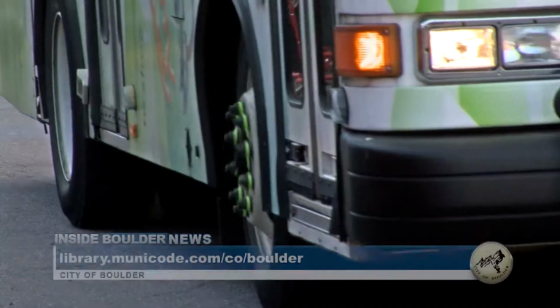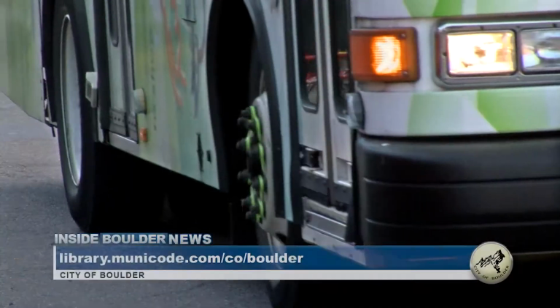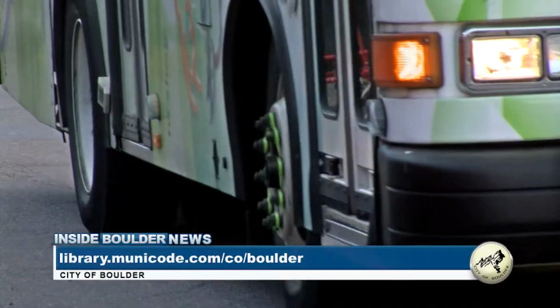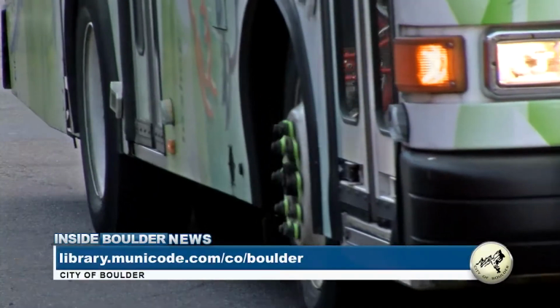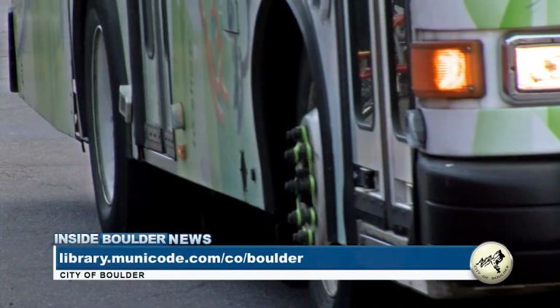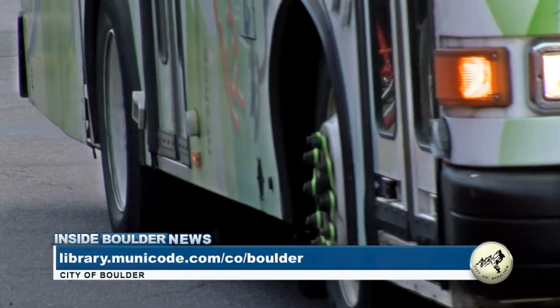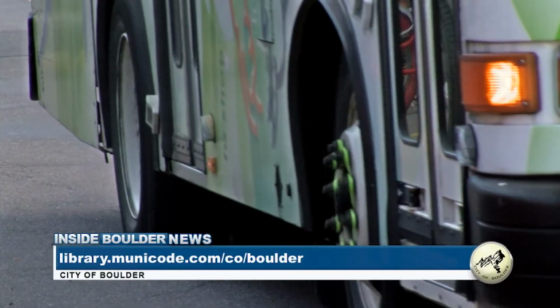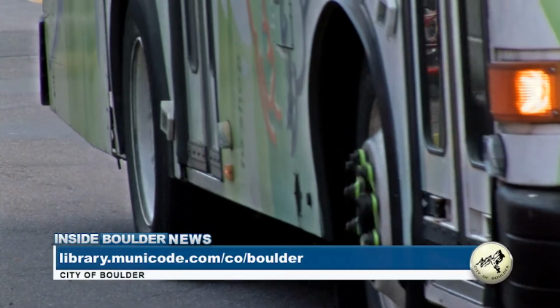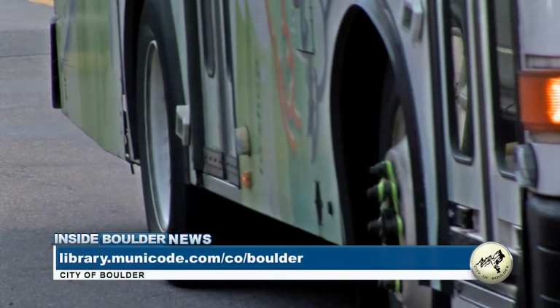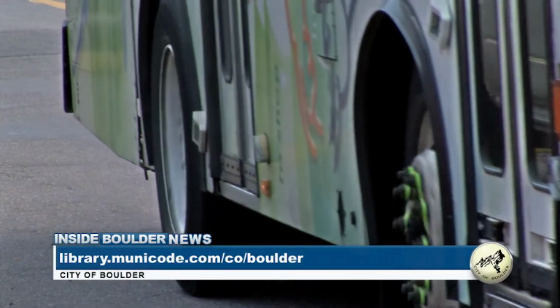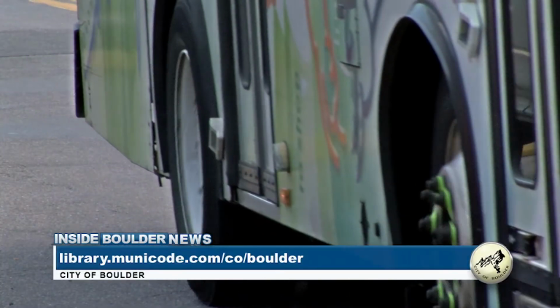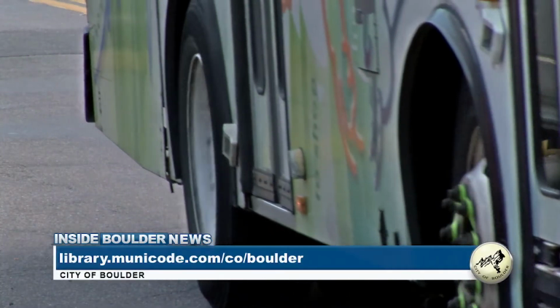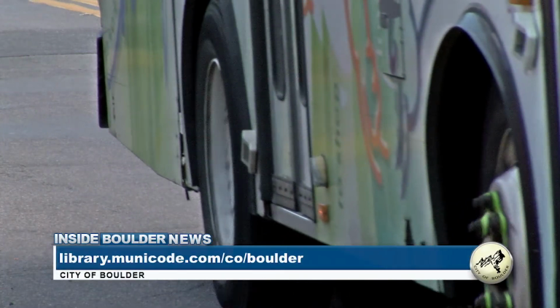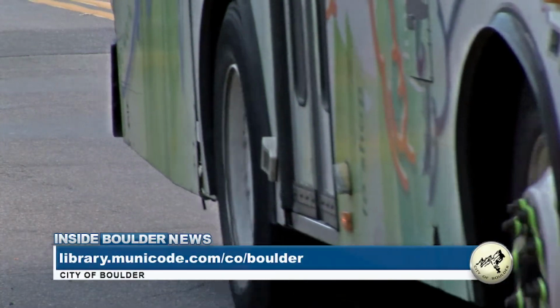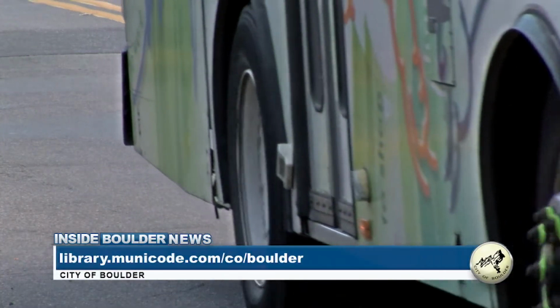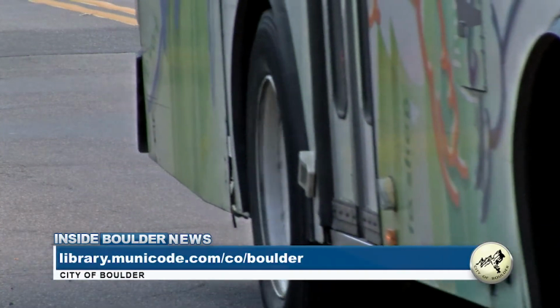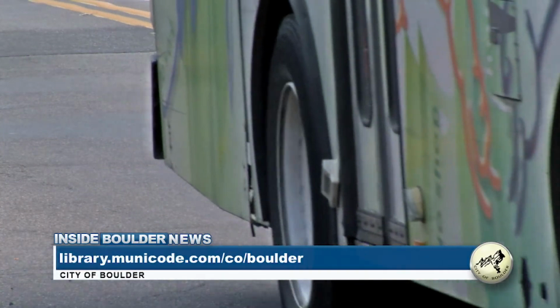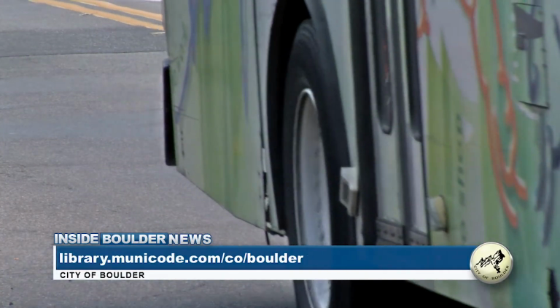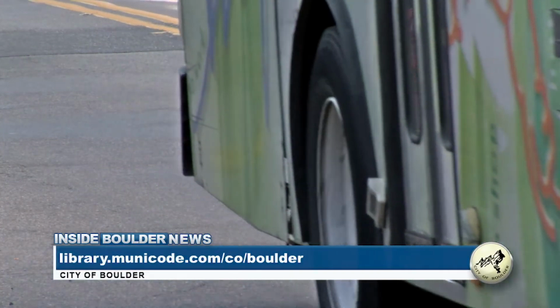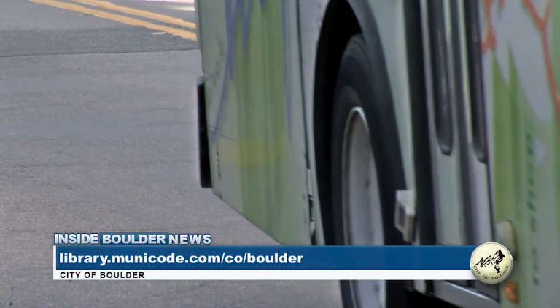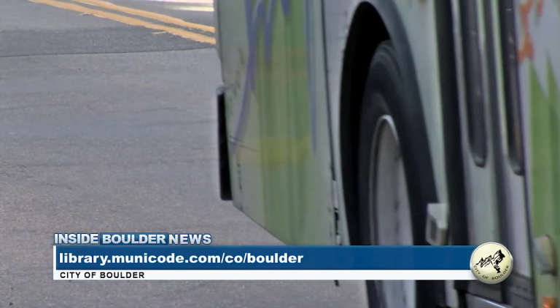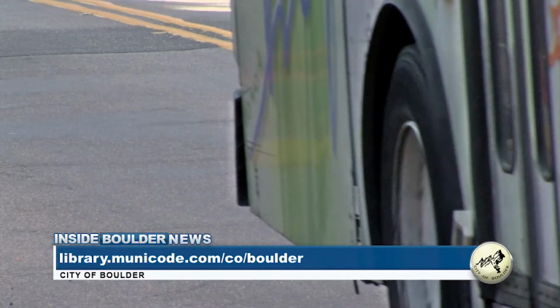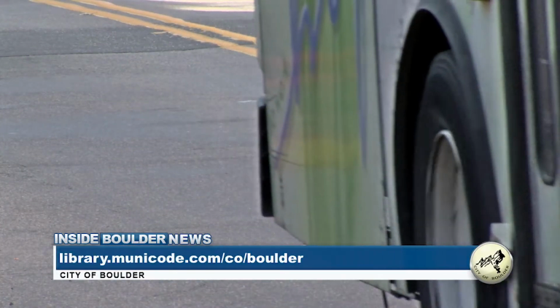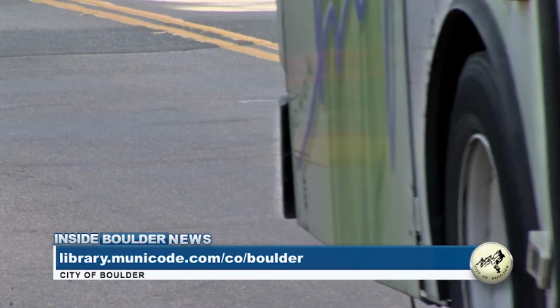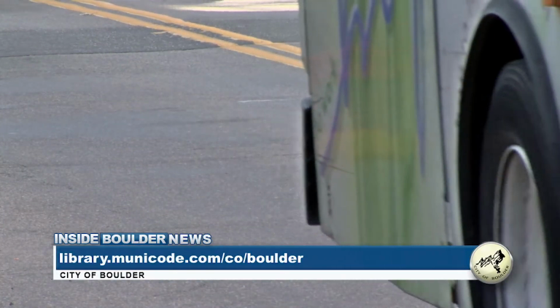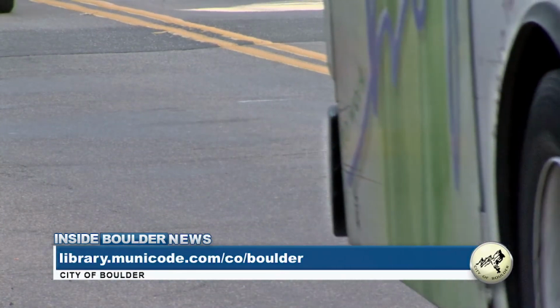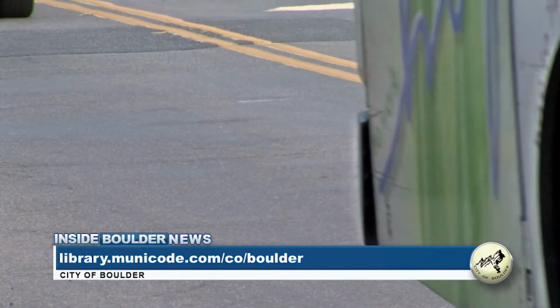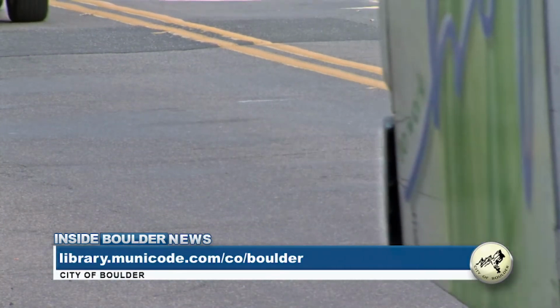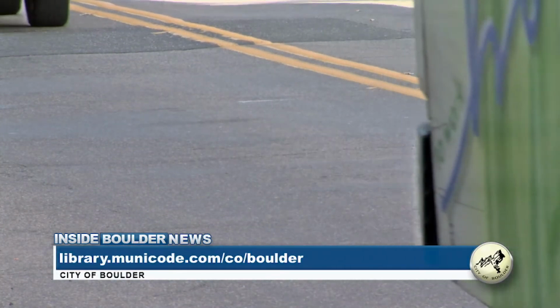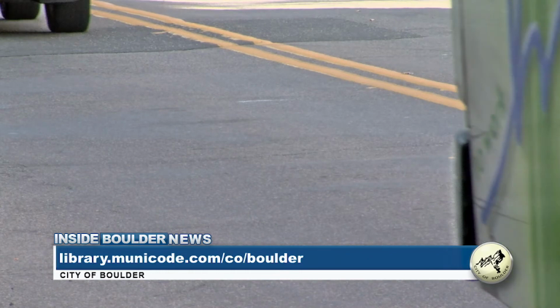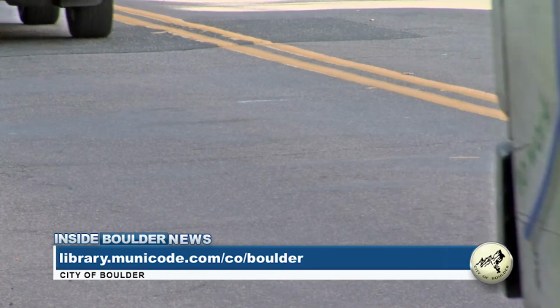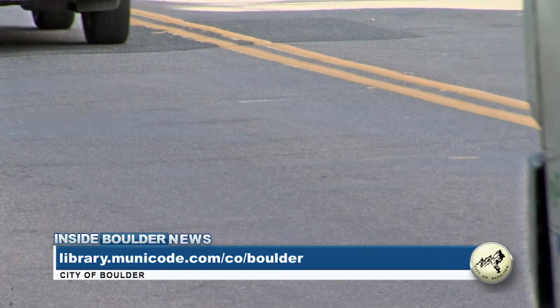To take a look at other City of Boulder Municipal codes, please visit the website seen on your screen.